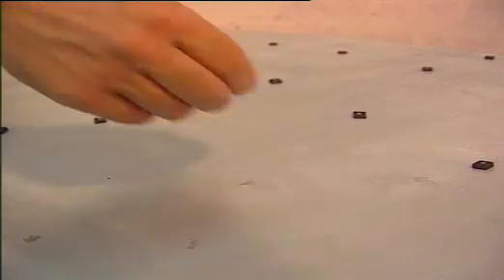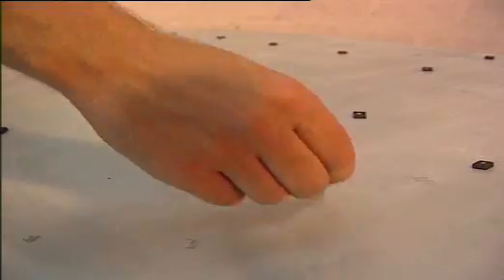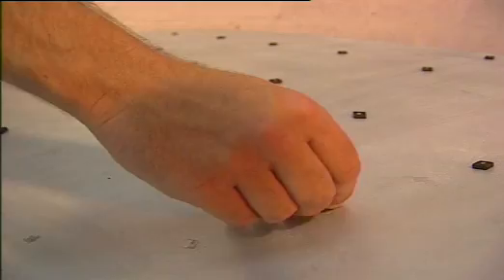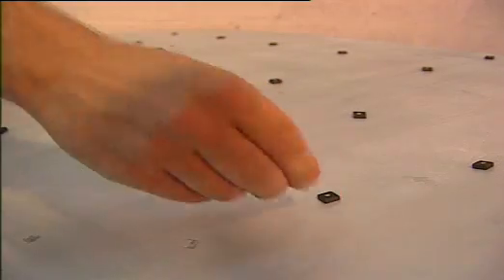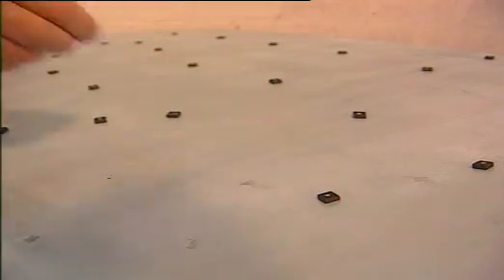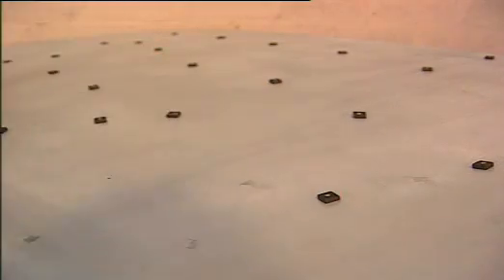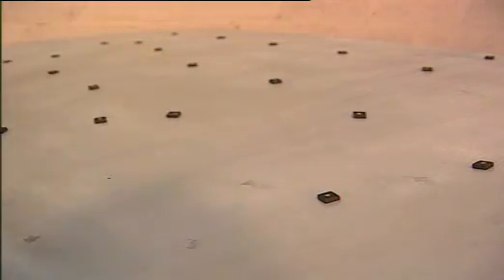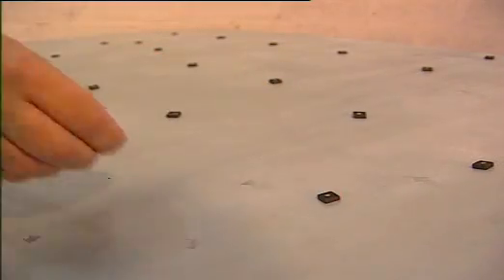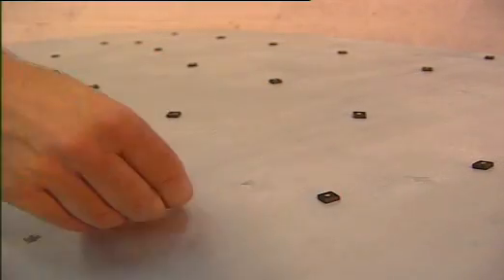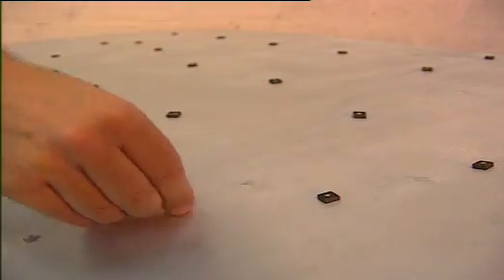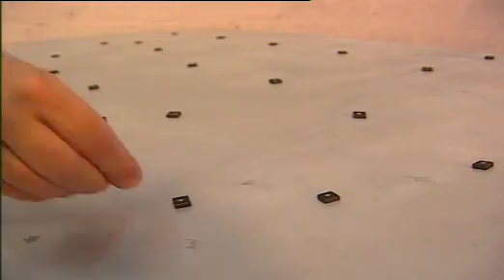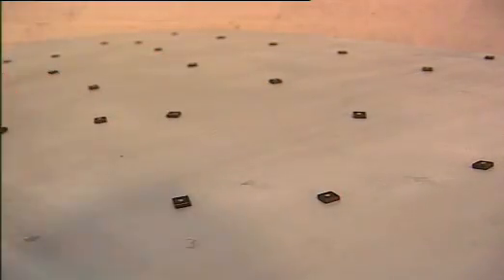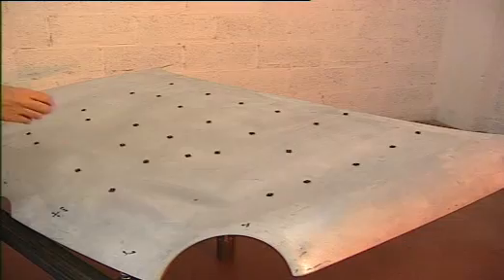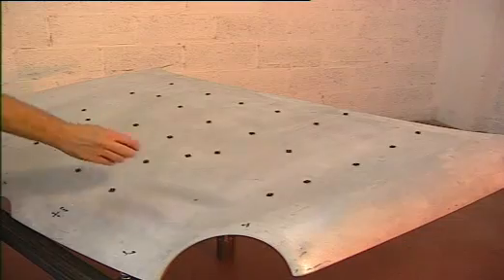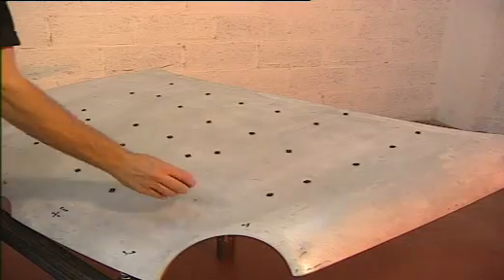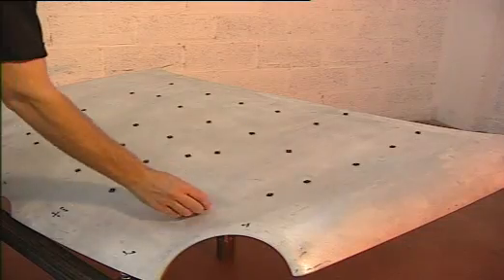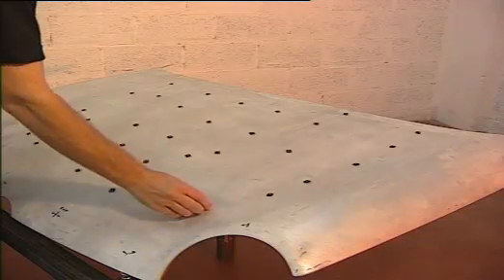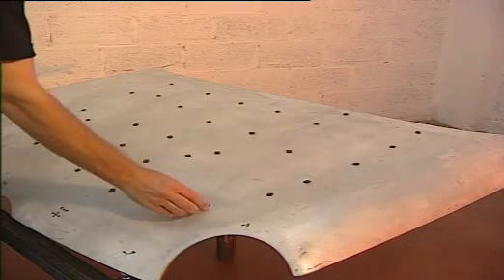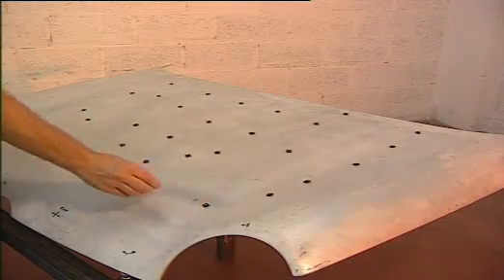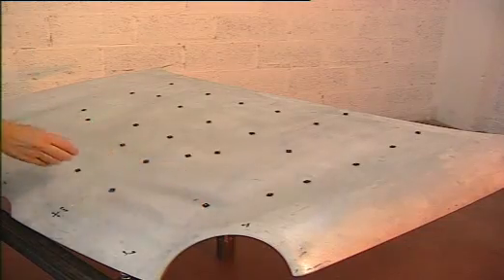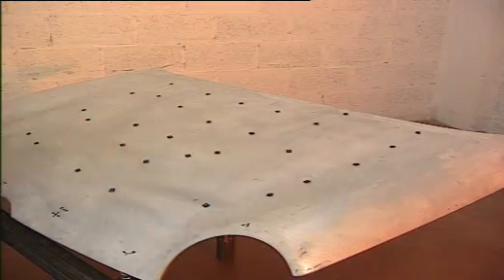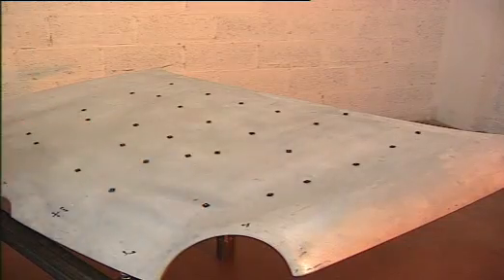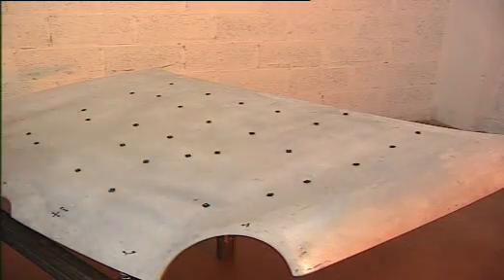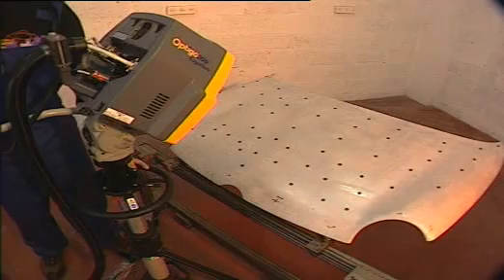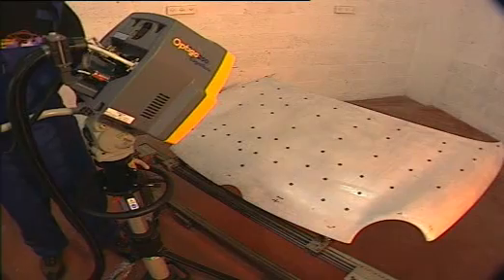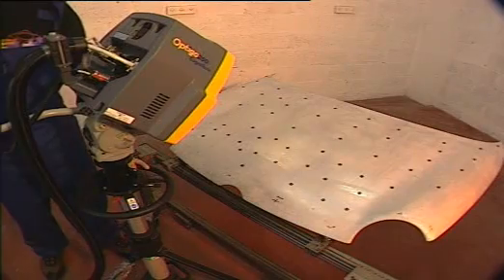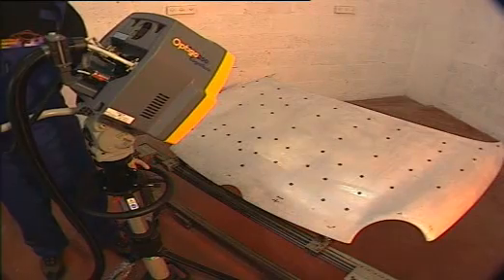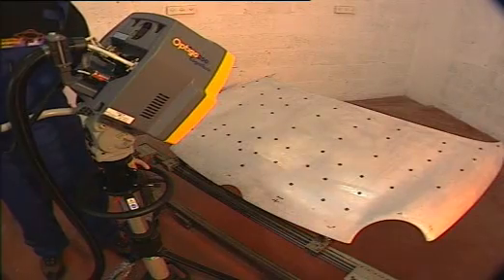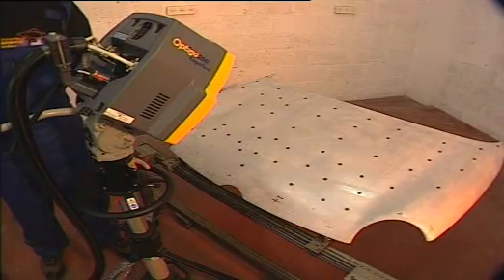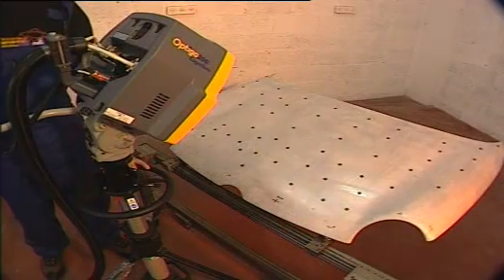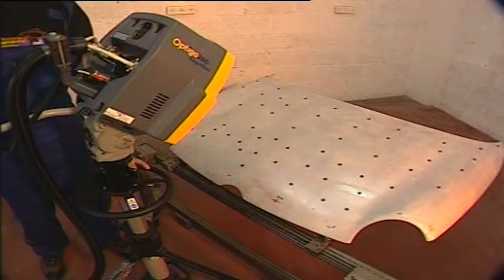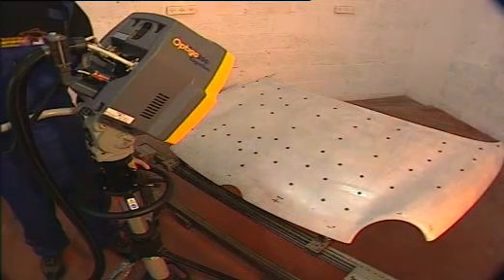For large and complex parts, sophisticated mapping devices support the photogrammetry process.